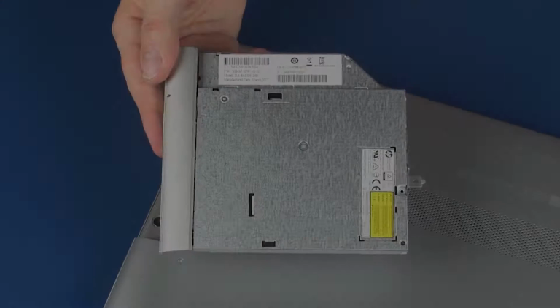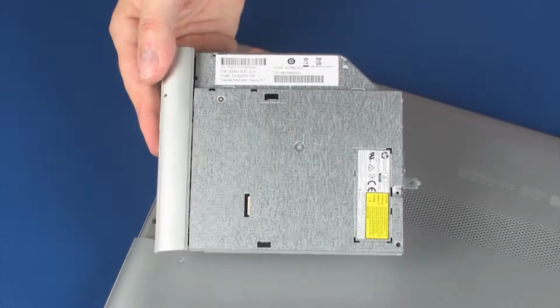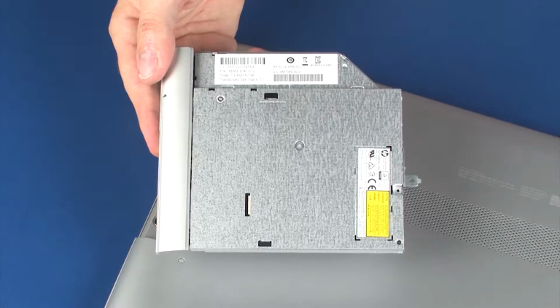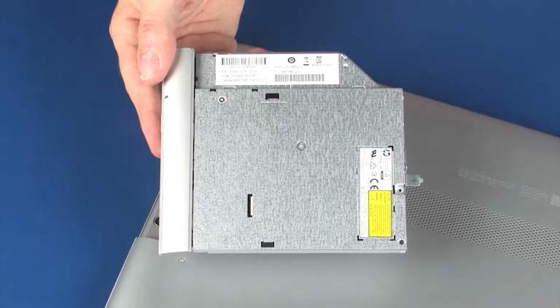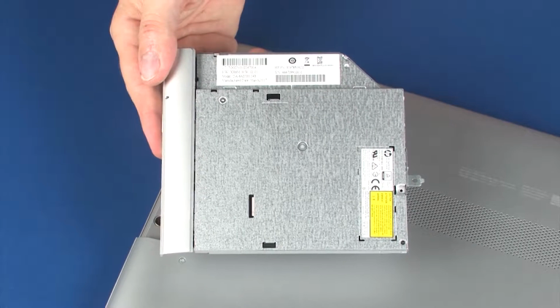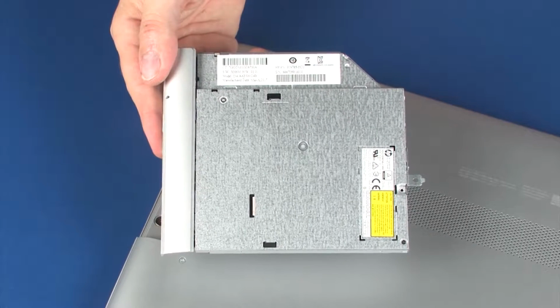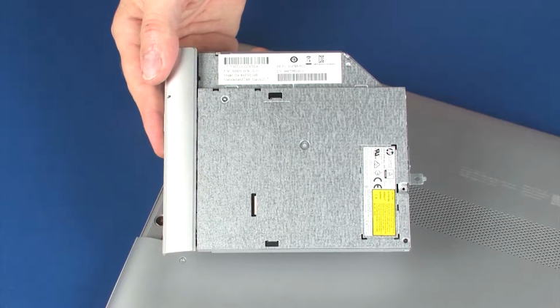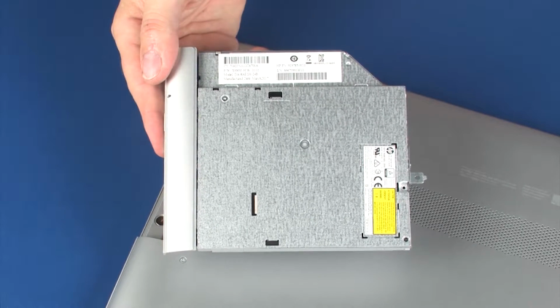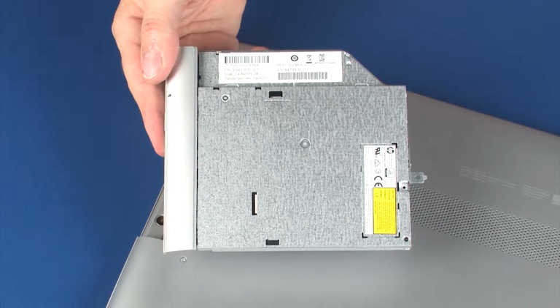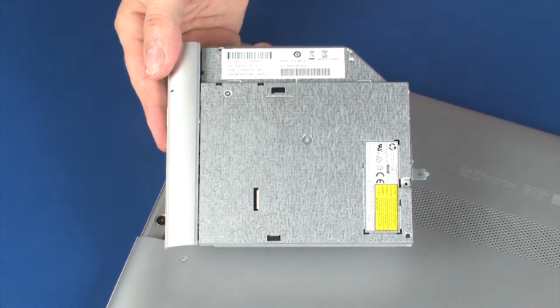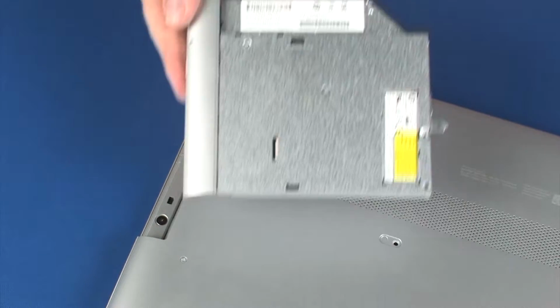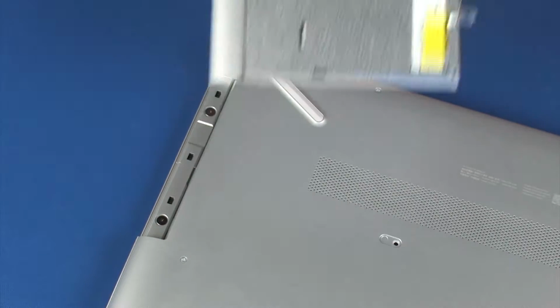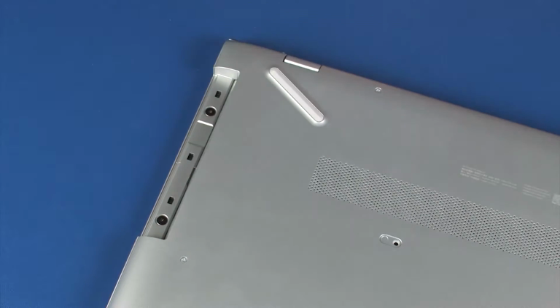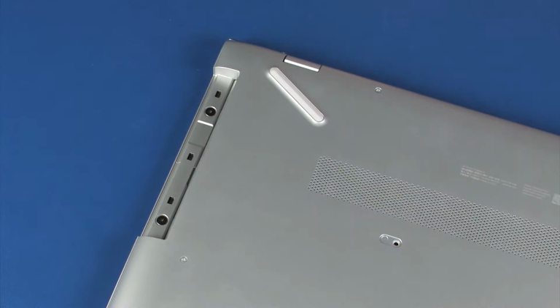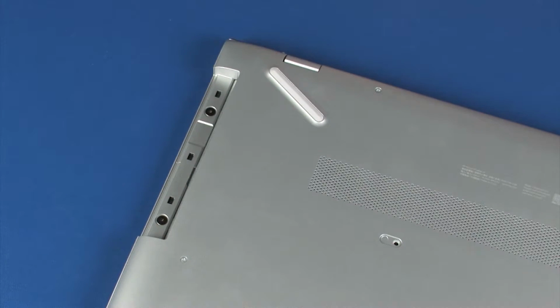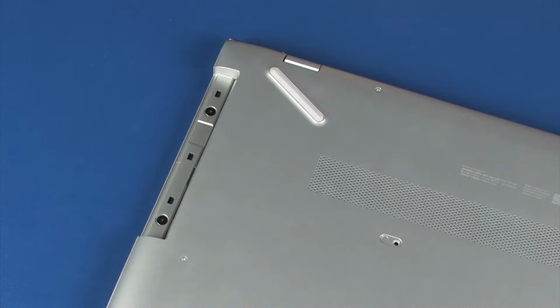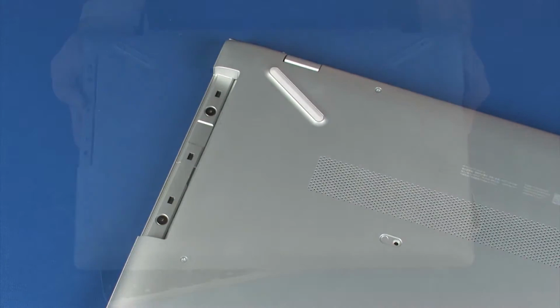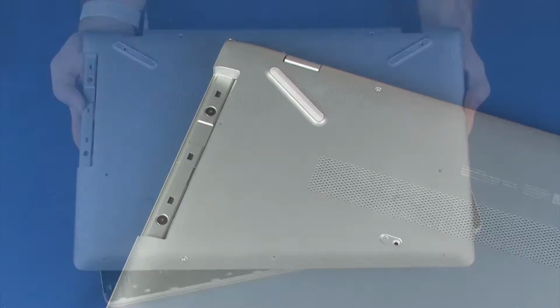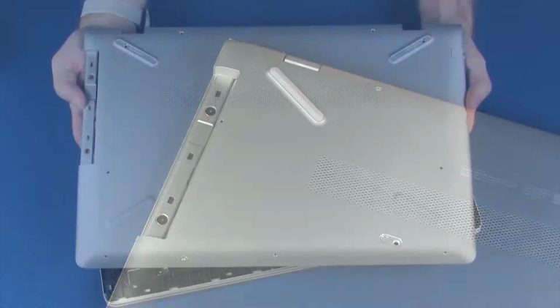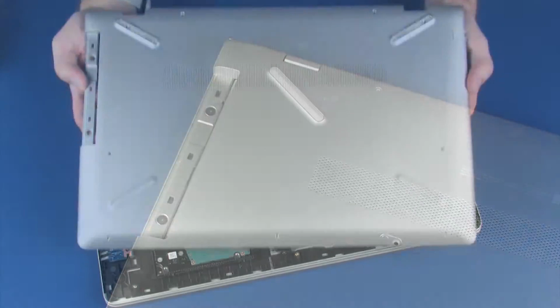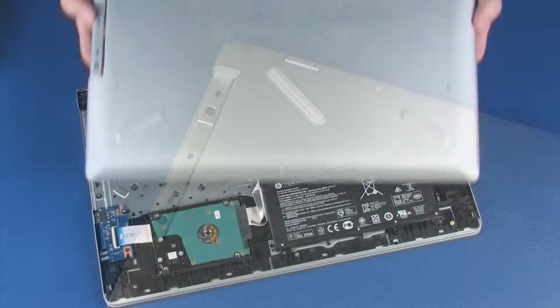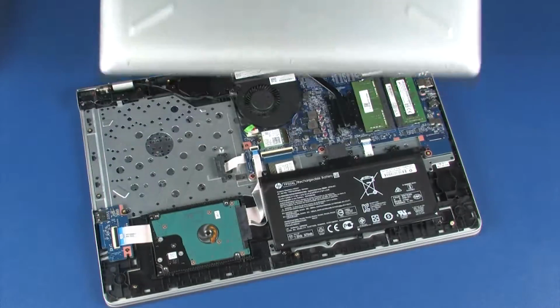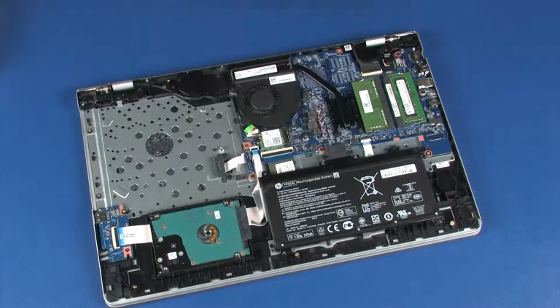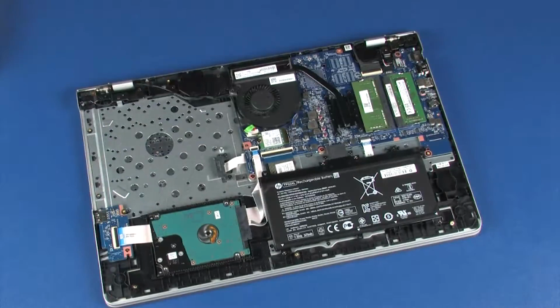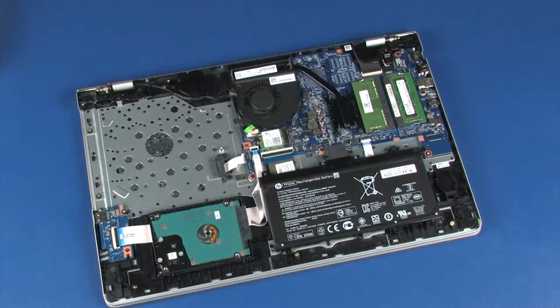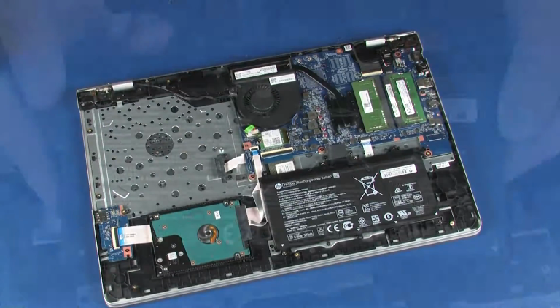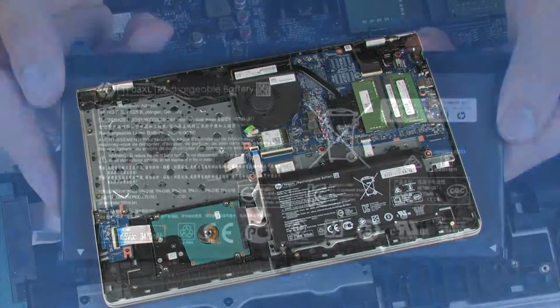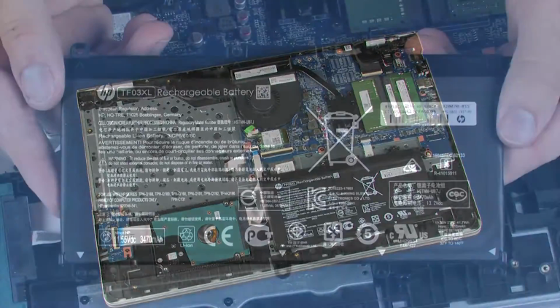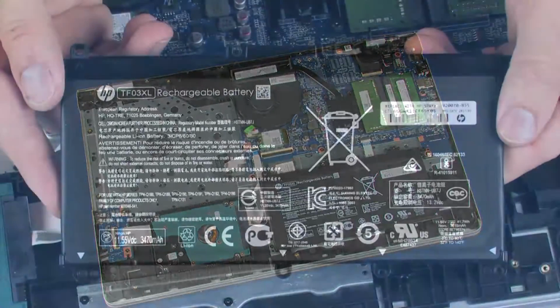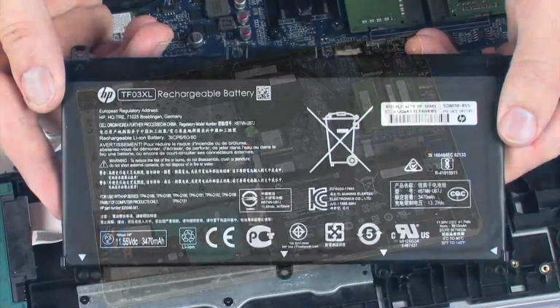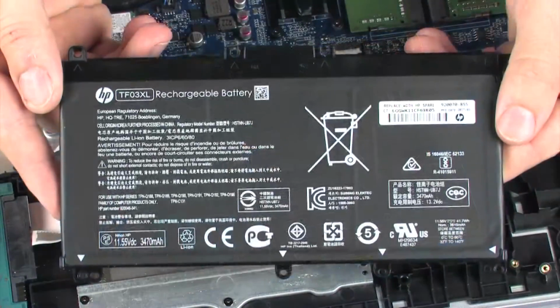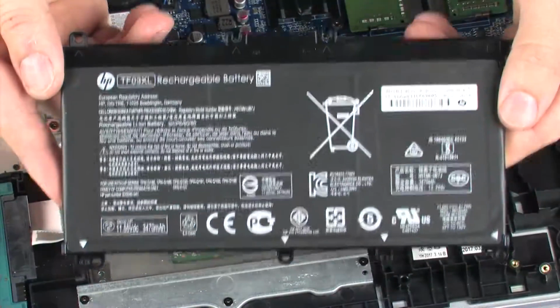Before you begin, remove the optical drive, base enclosure, and battery.